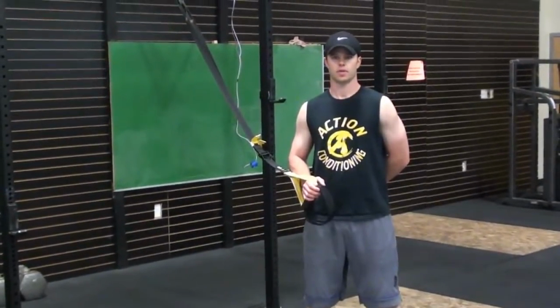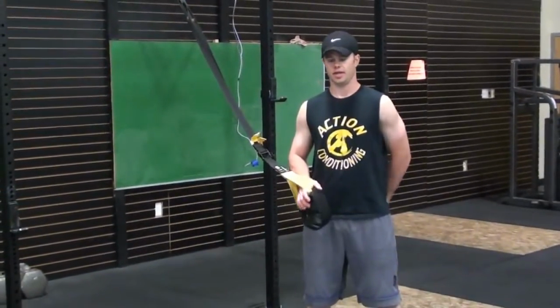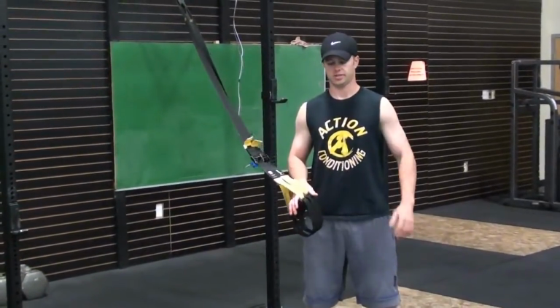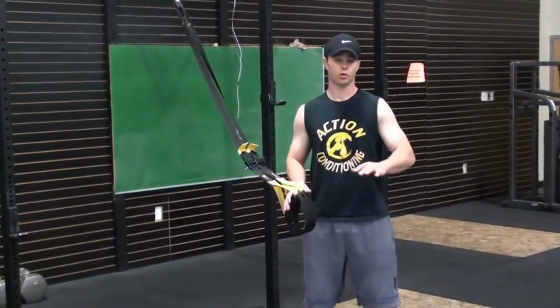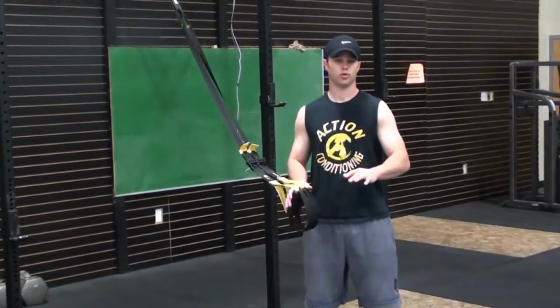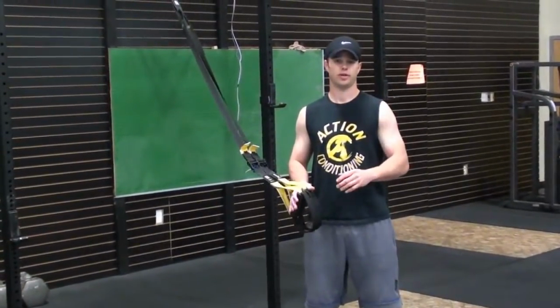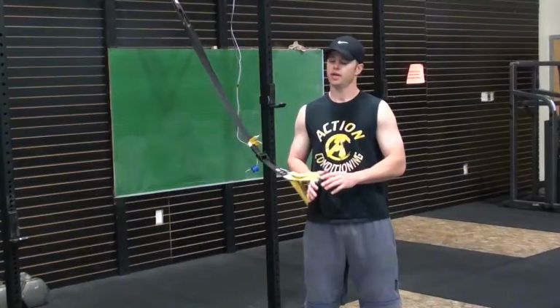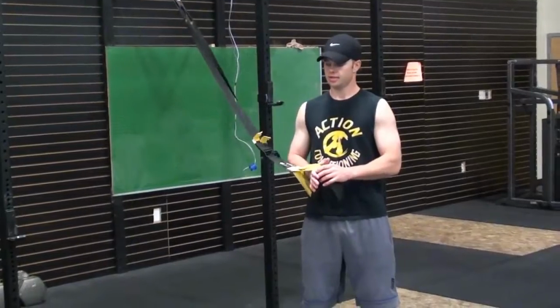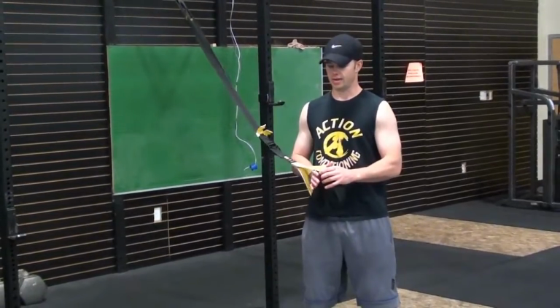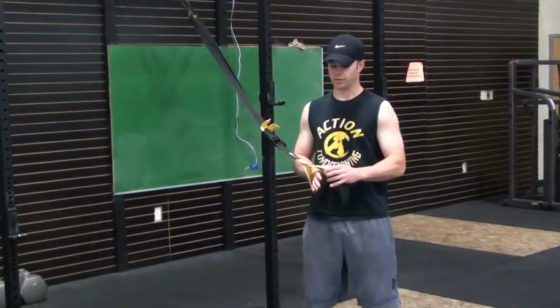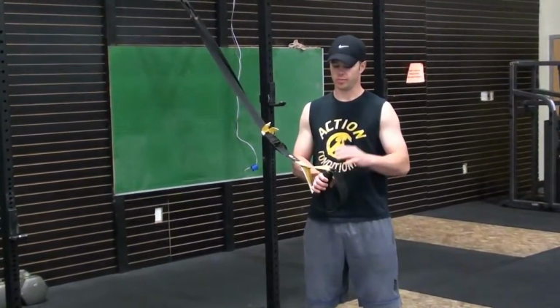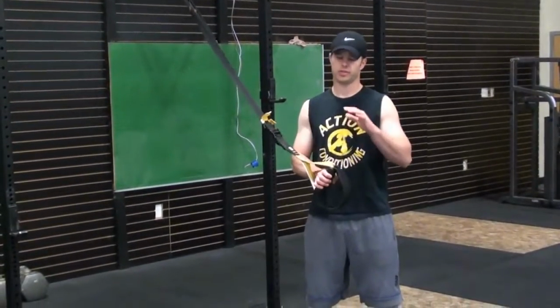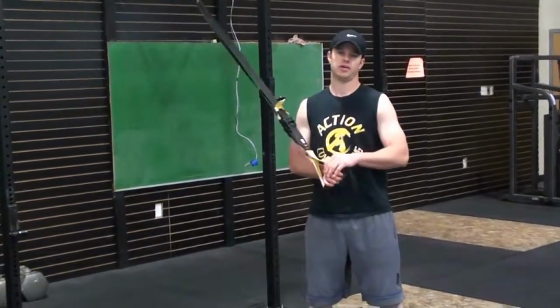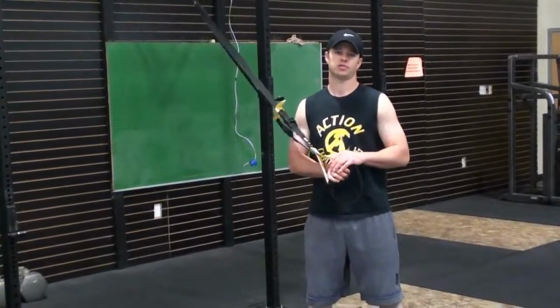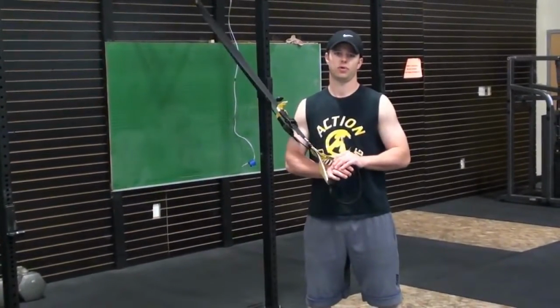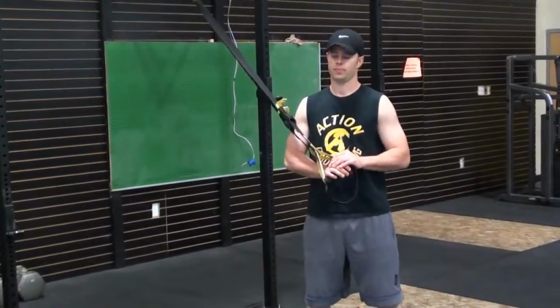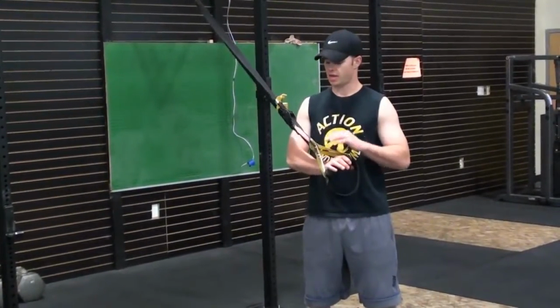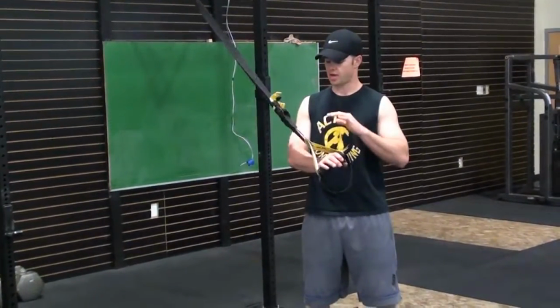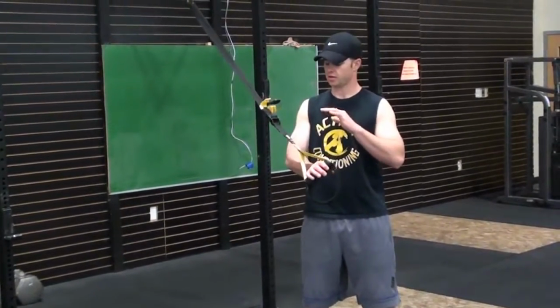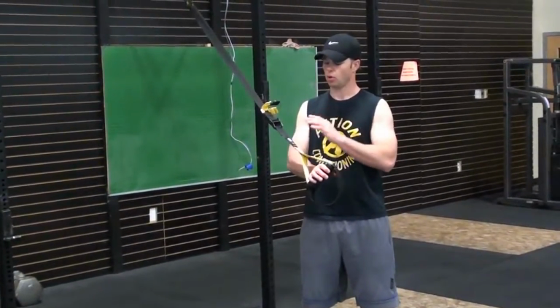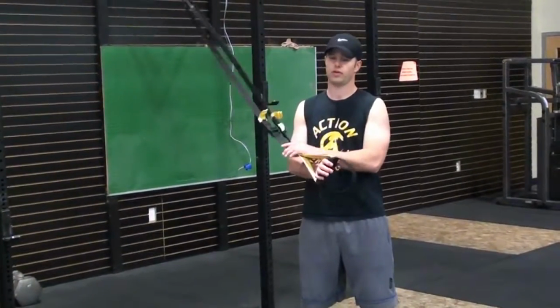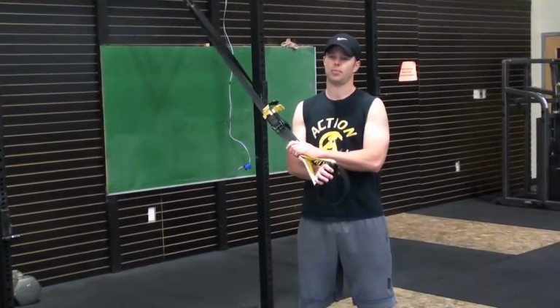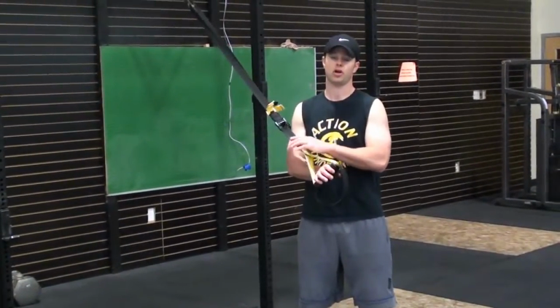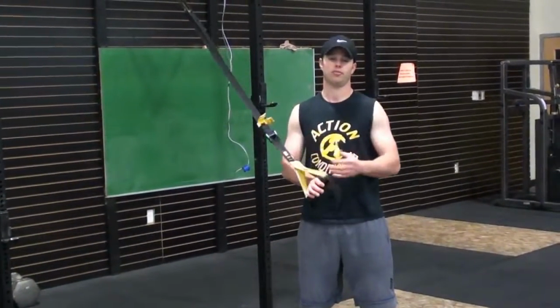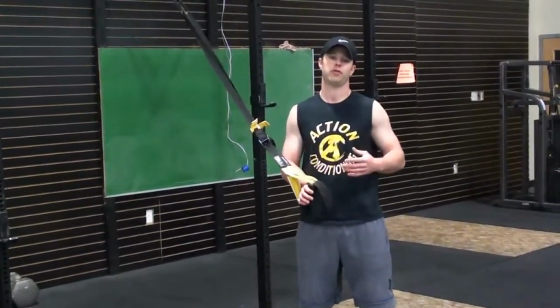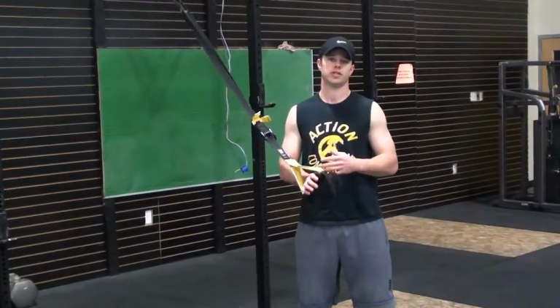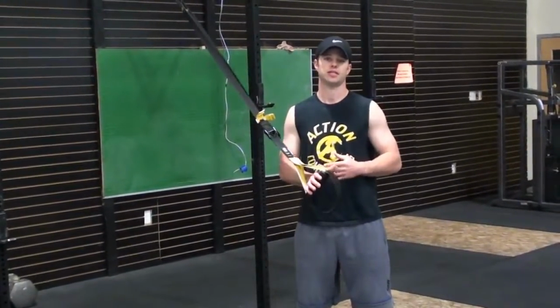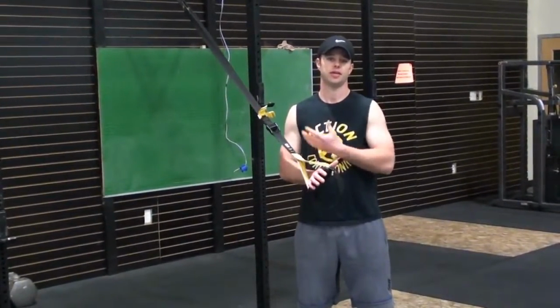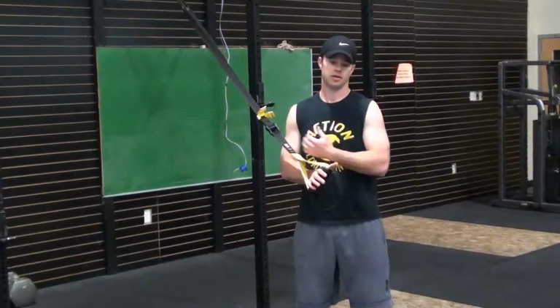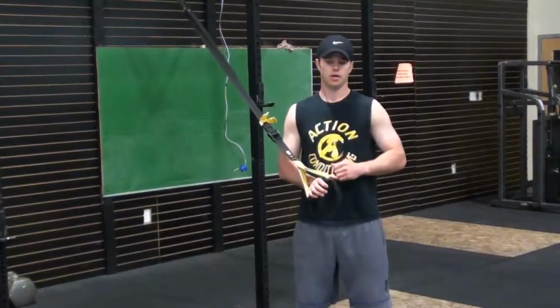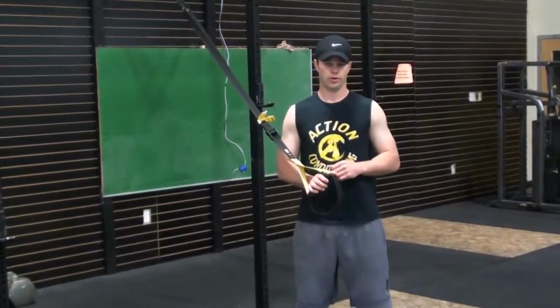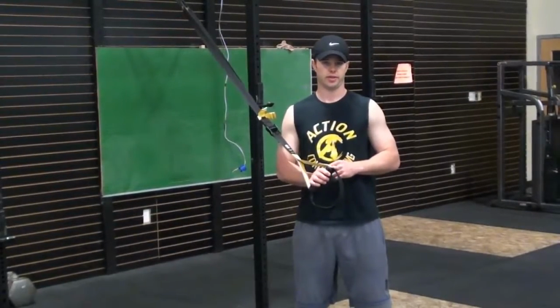Hey guys, Coach Joel here. Today I want to talk about the TRX row and go over a couple of common faults that I see with it.